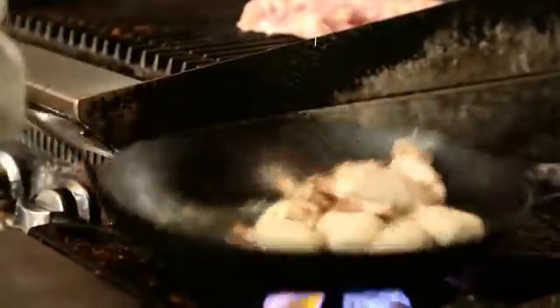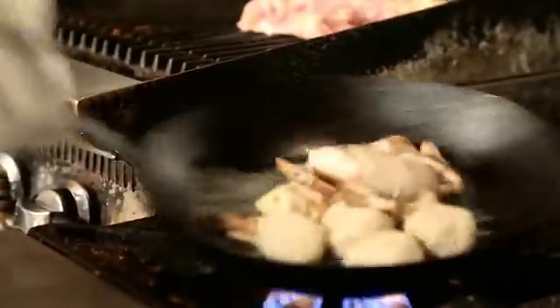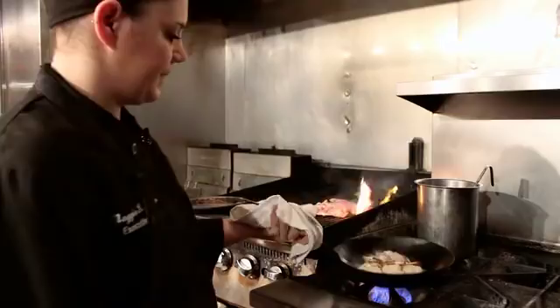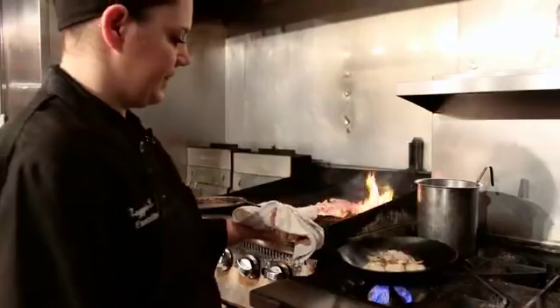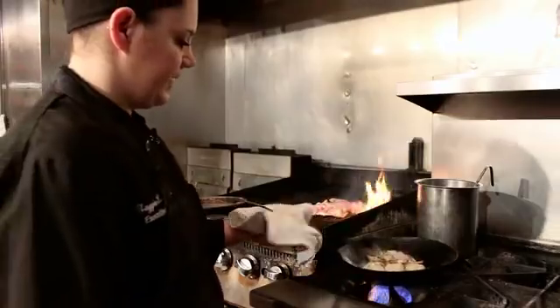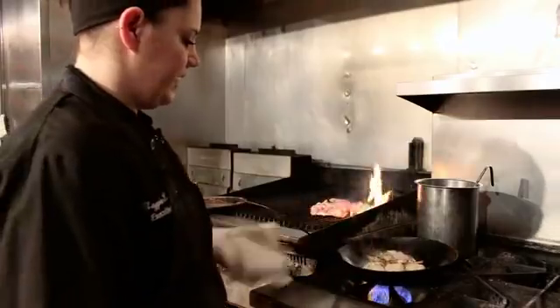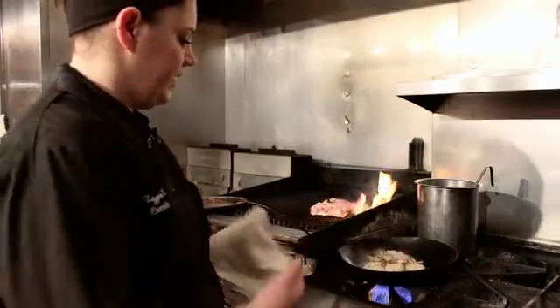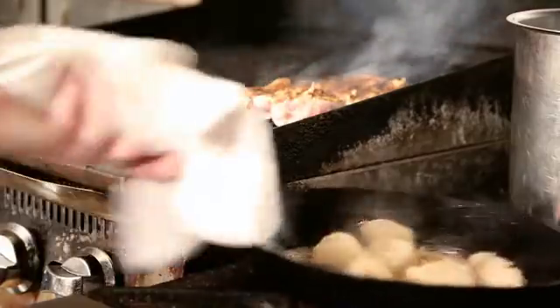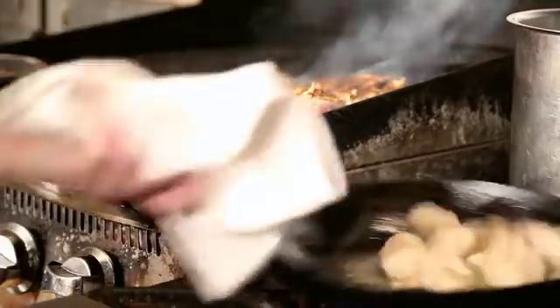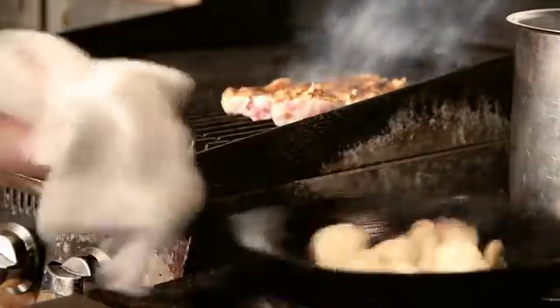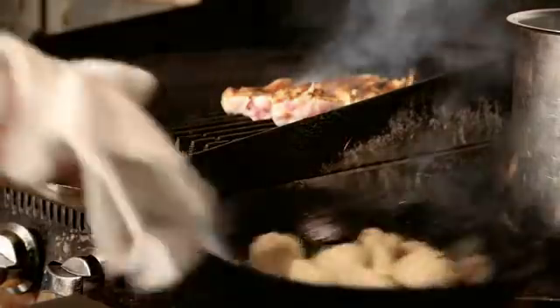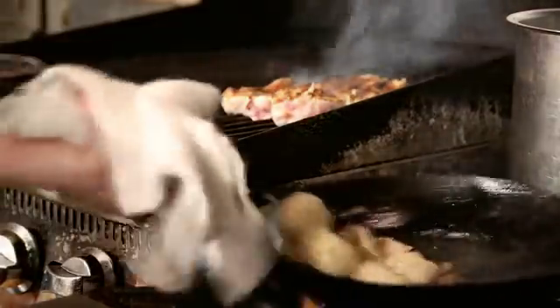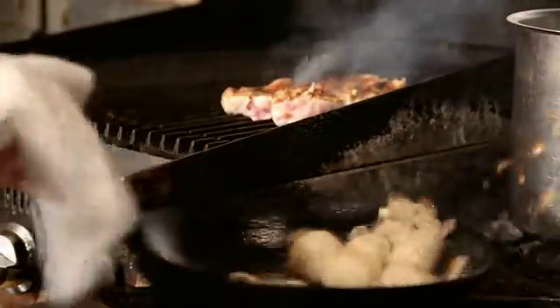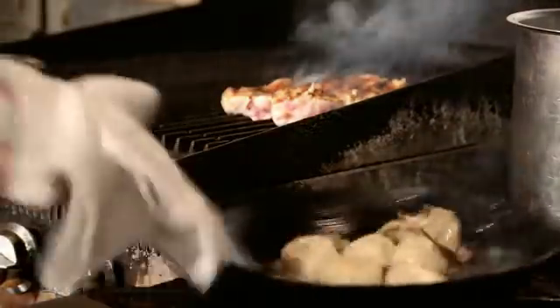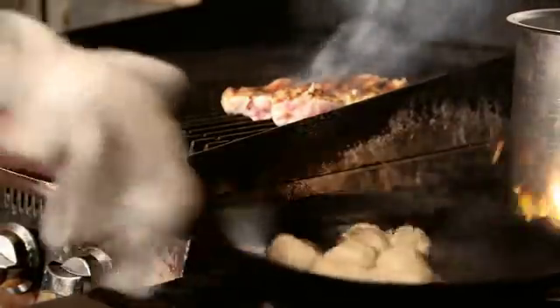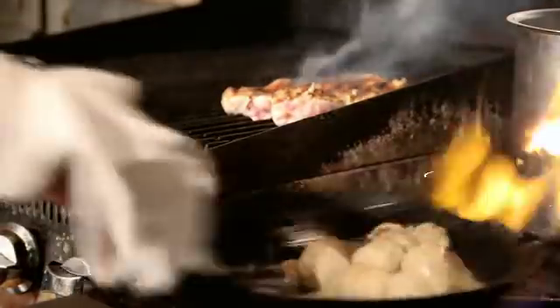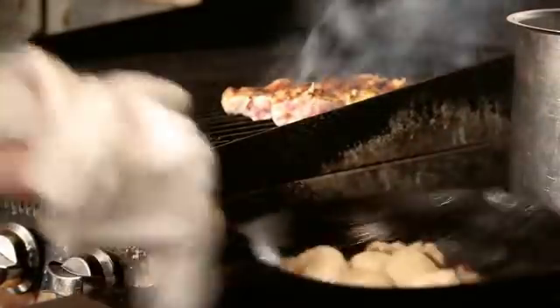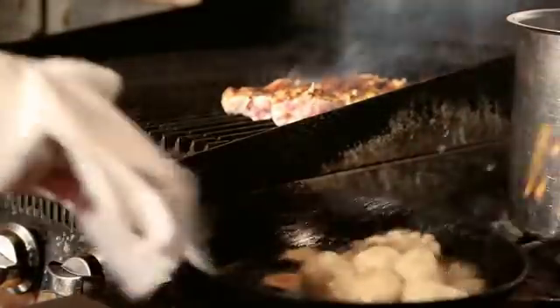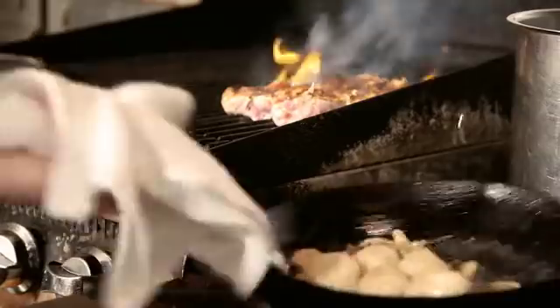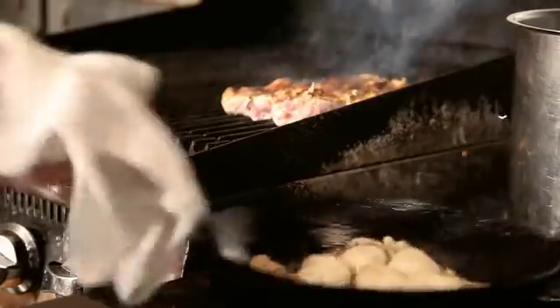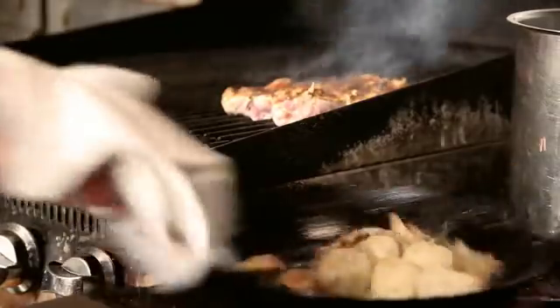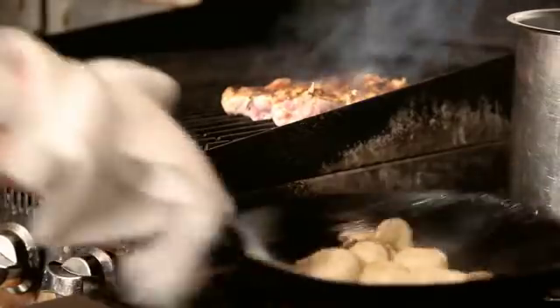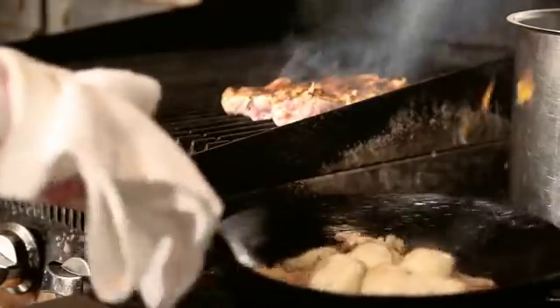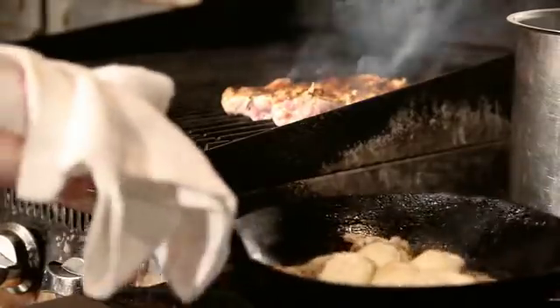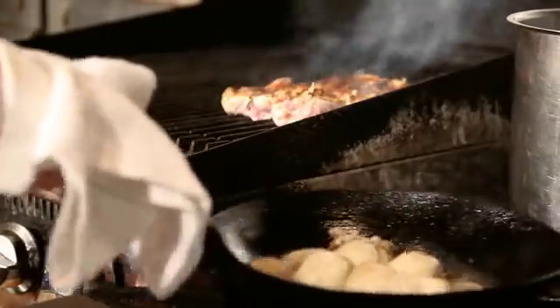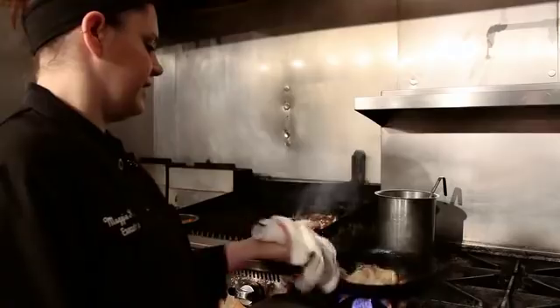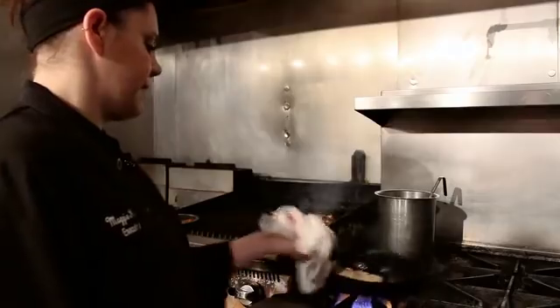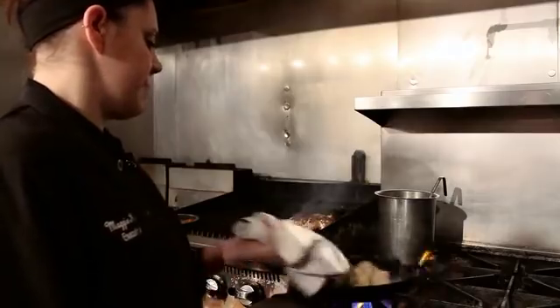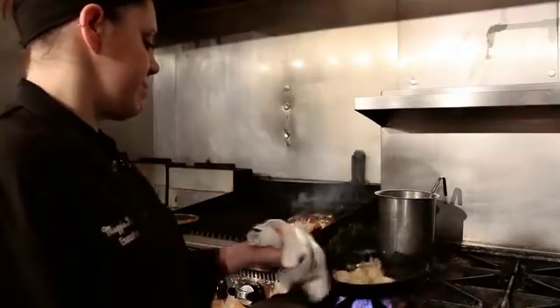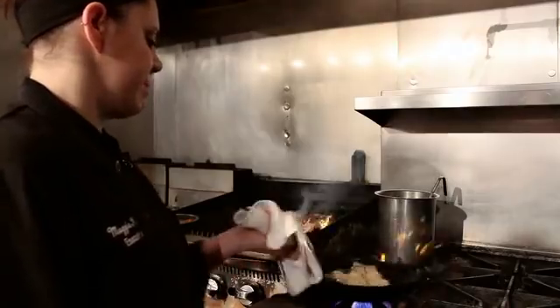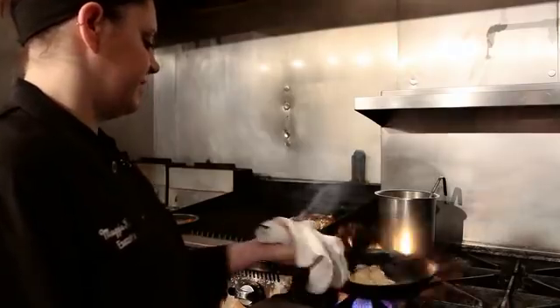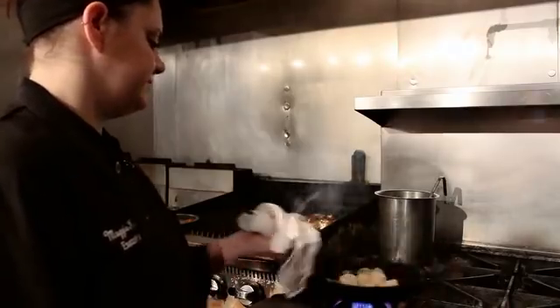Our ricotta dumplings are made from ricotta cheese, egg yolk, flour, salt, pepper, and nutmeg.